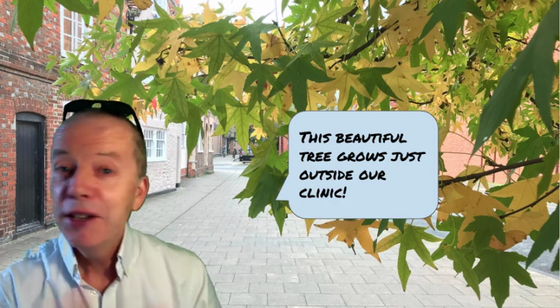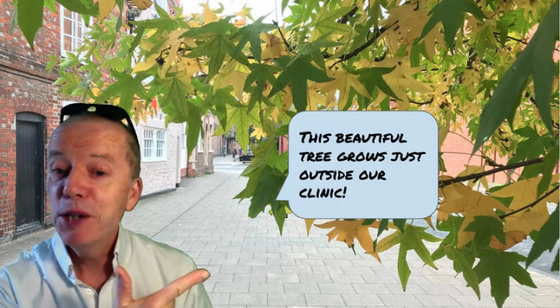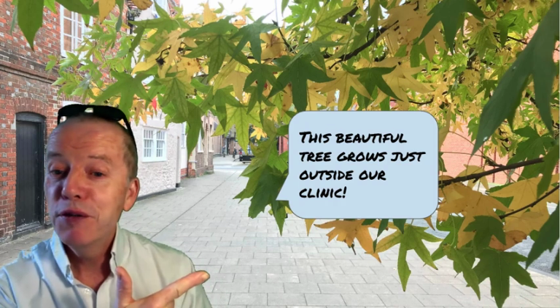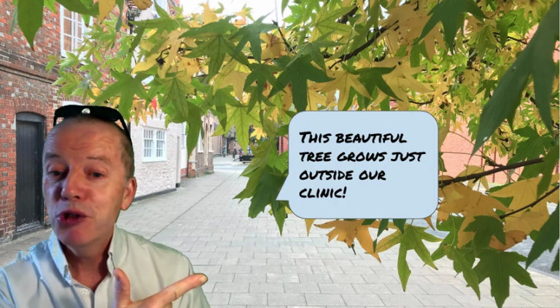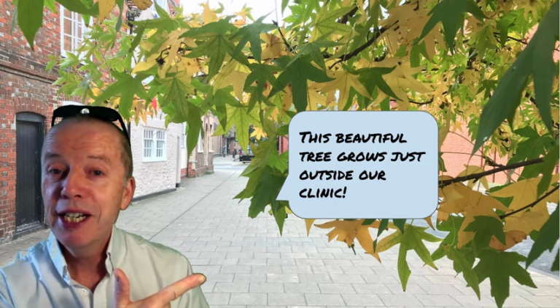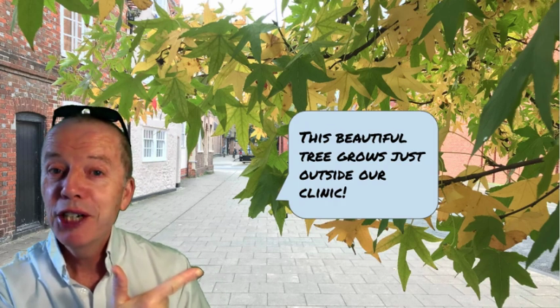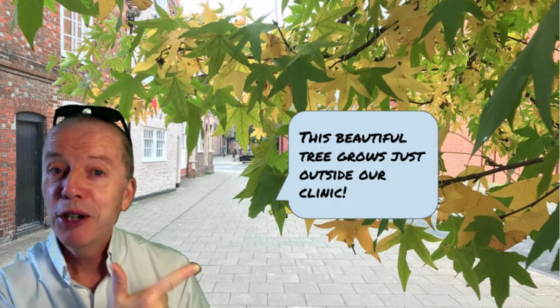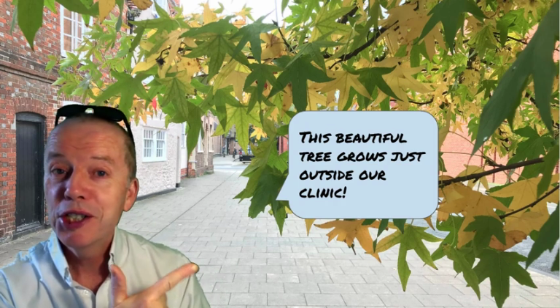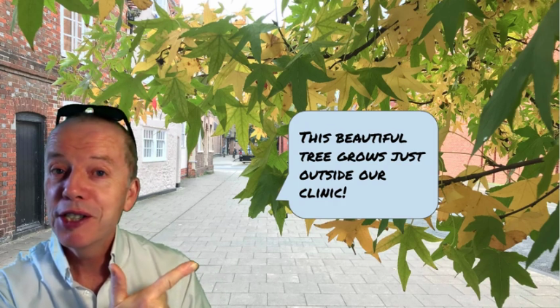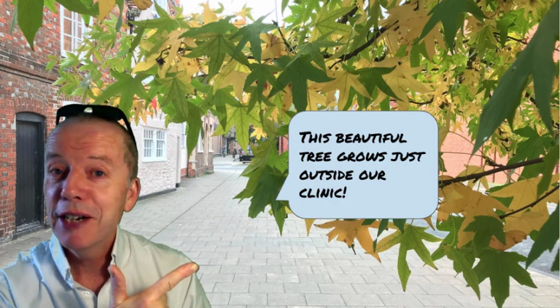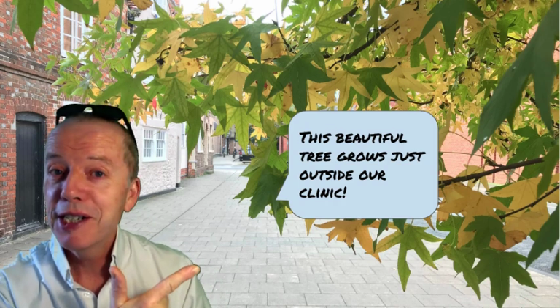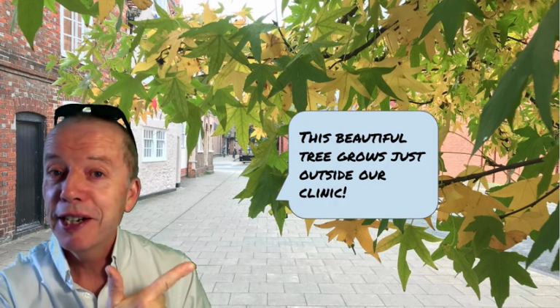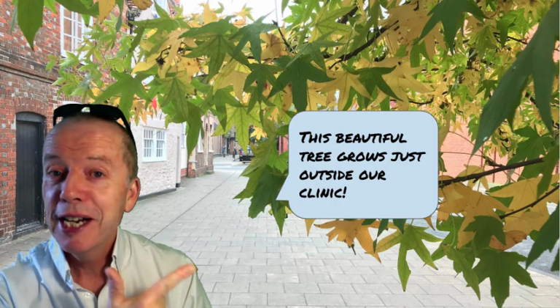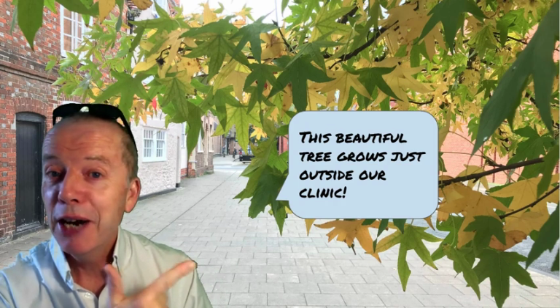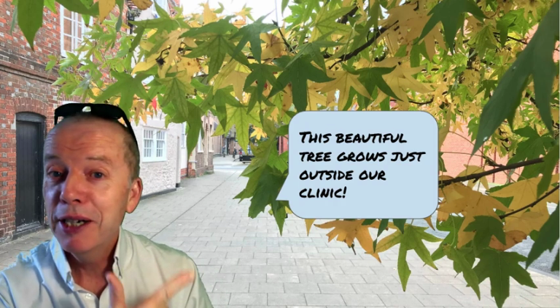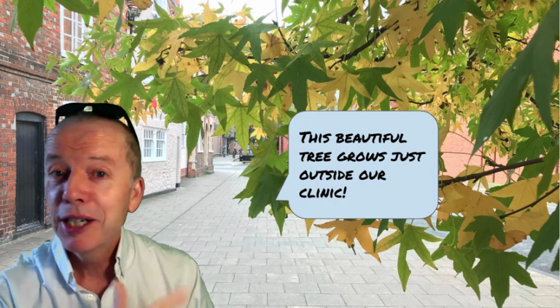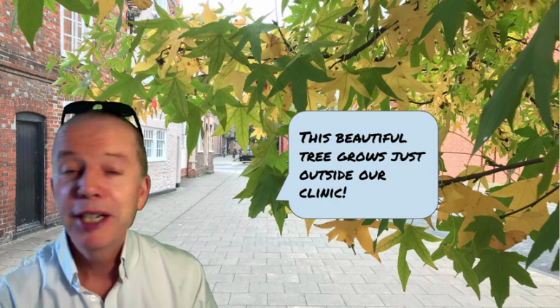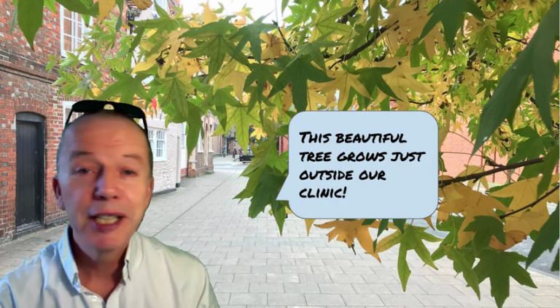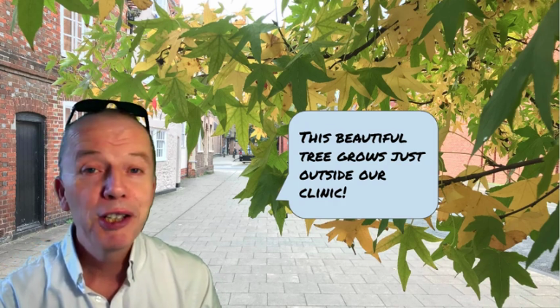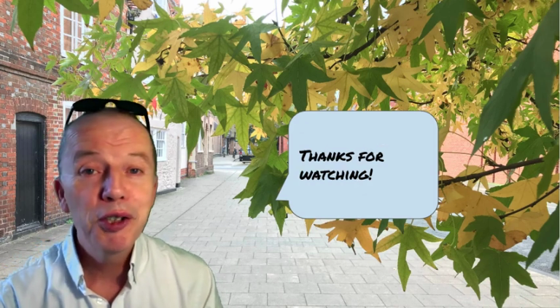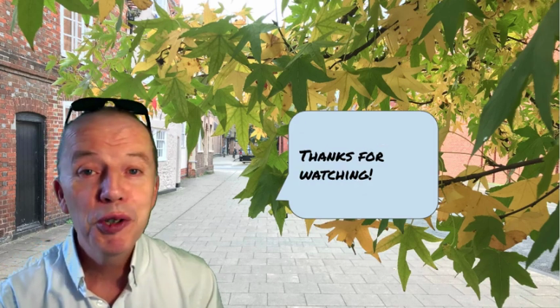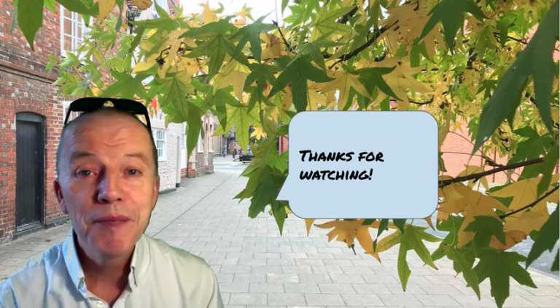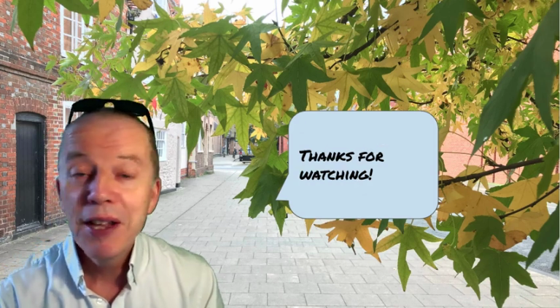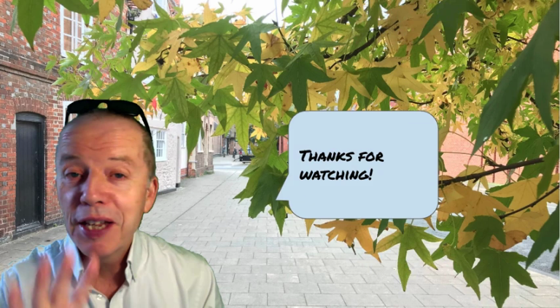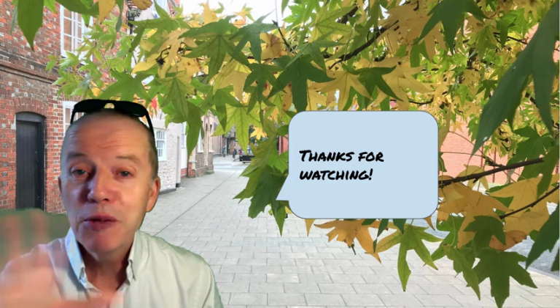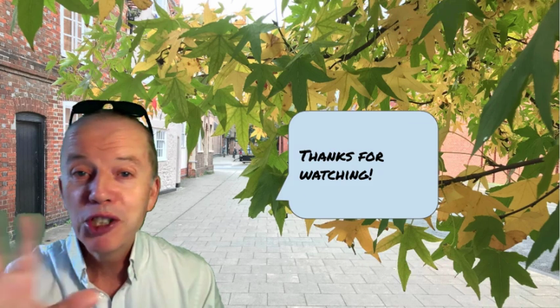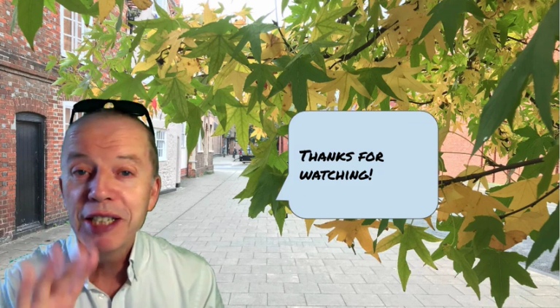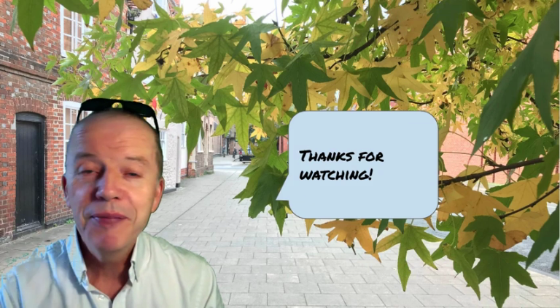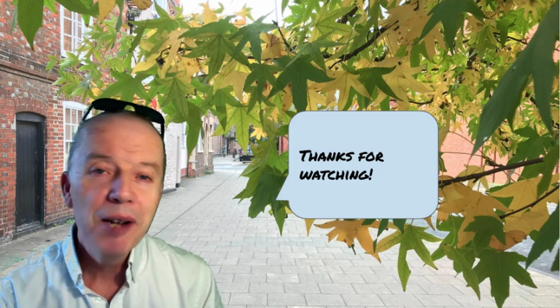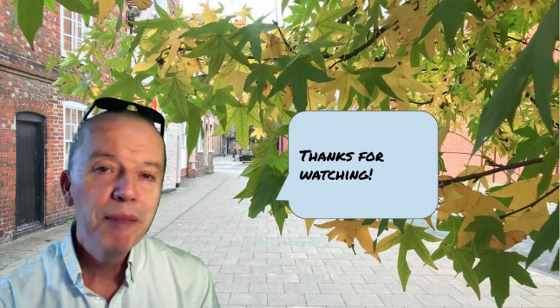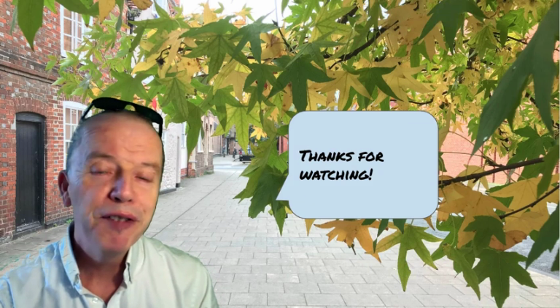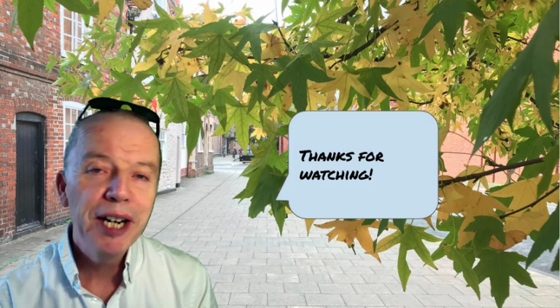This beautiful tree grows just outside our clinic, of course. Thanks for watching. Bye for now.